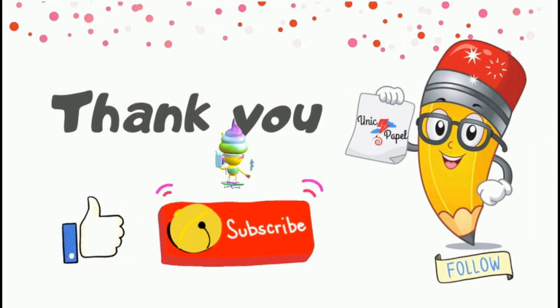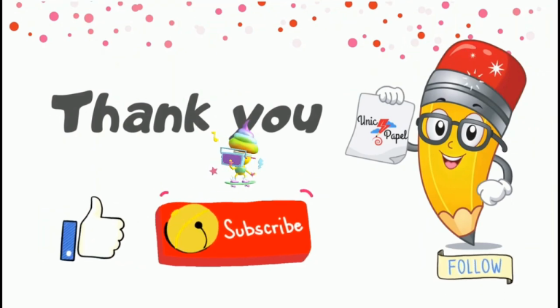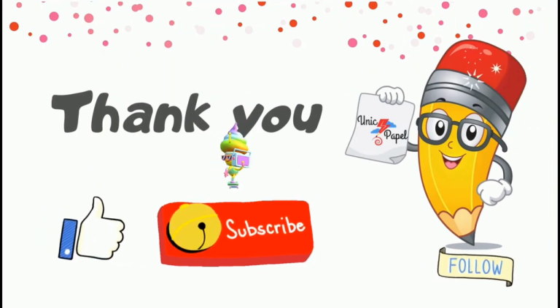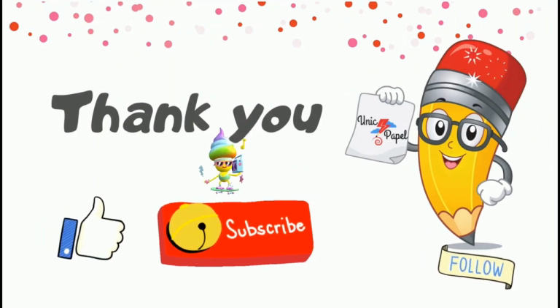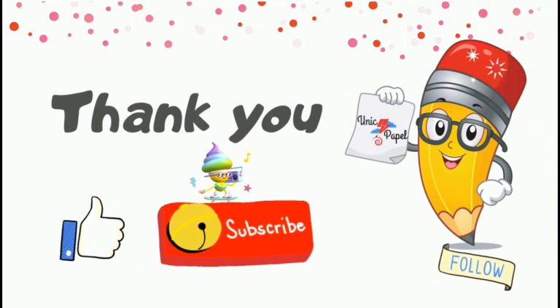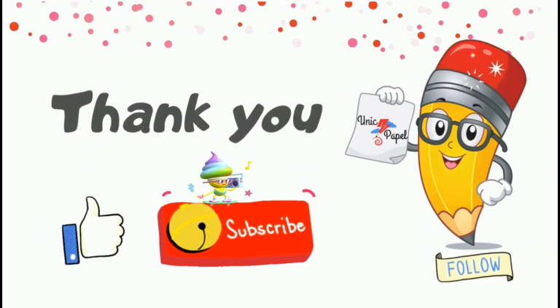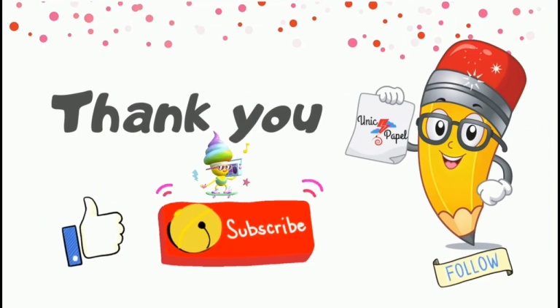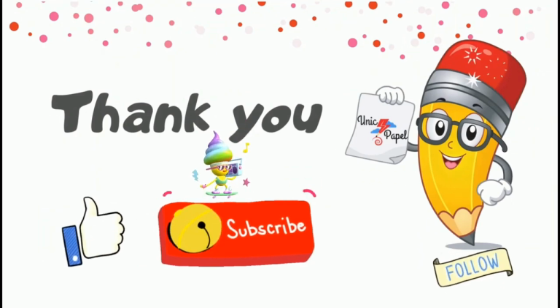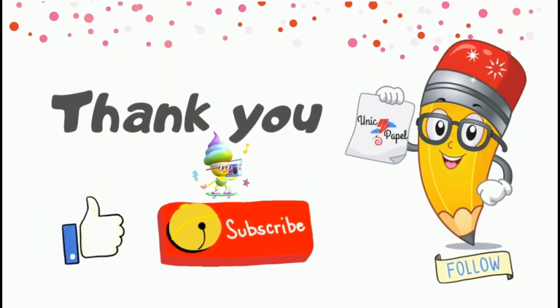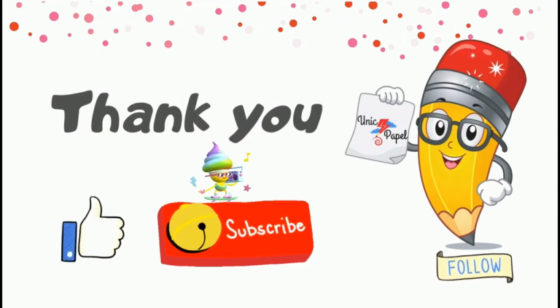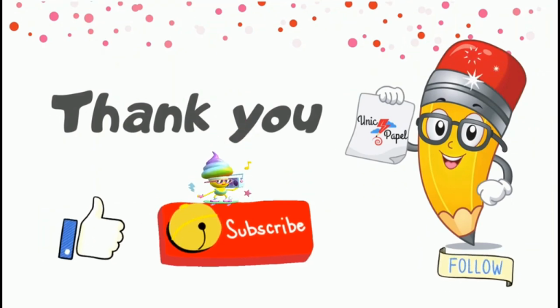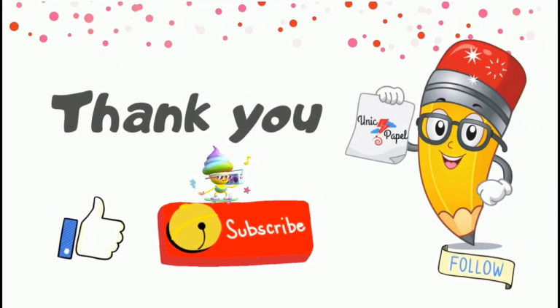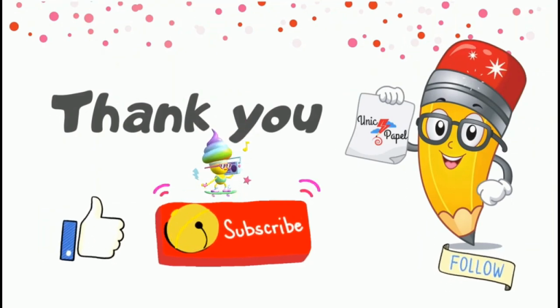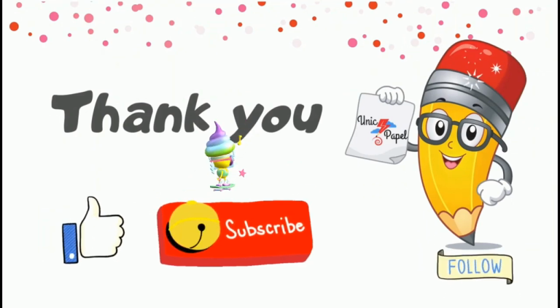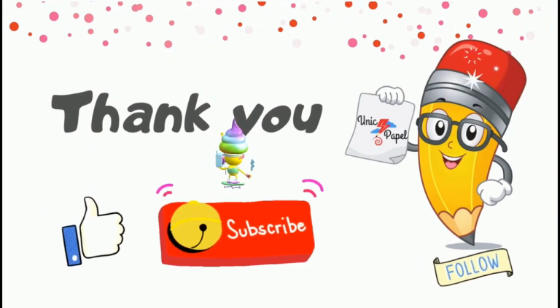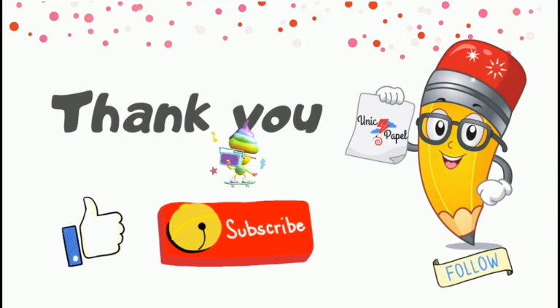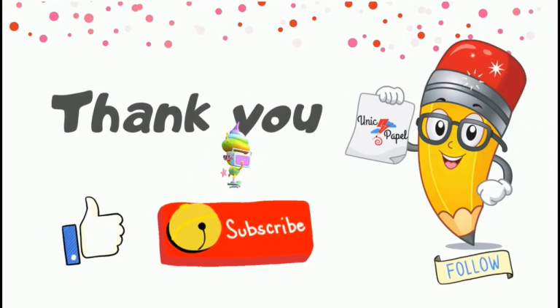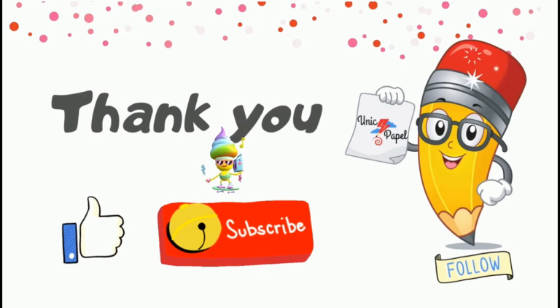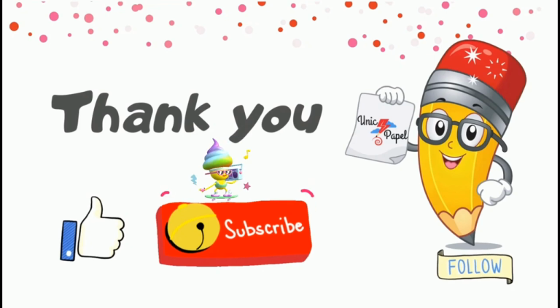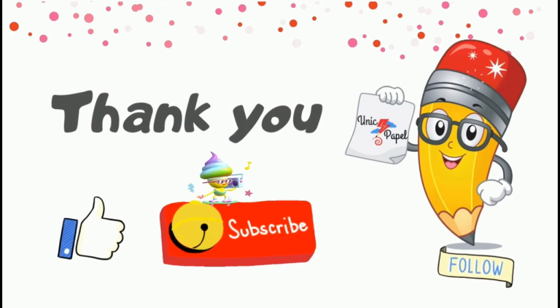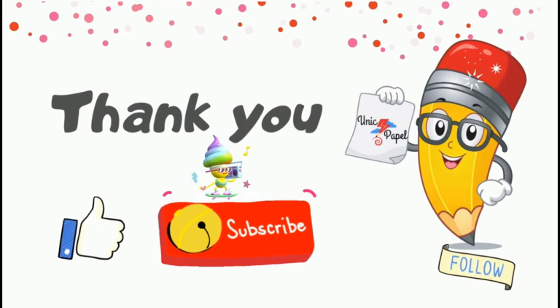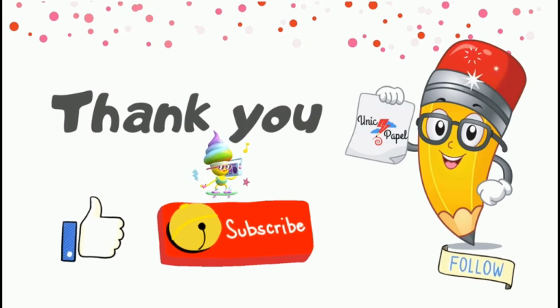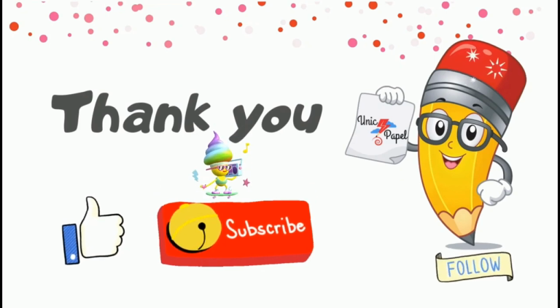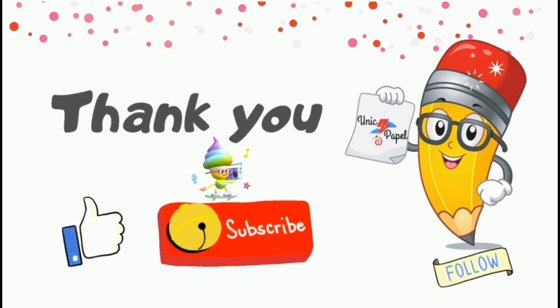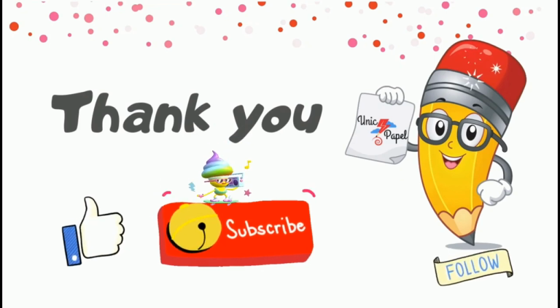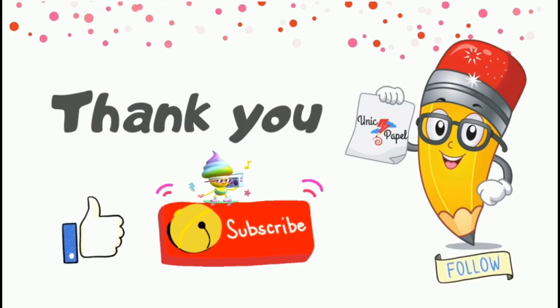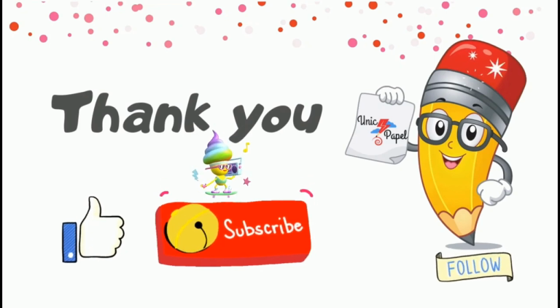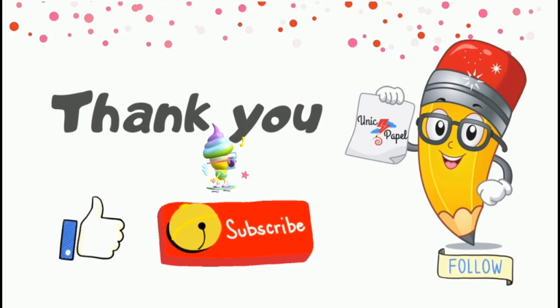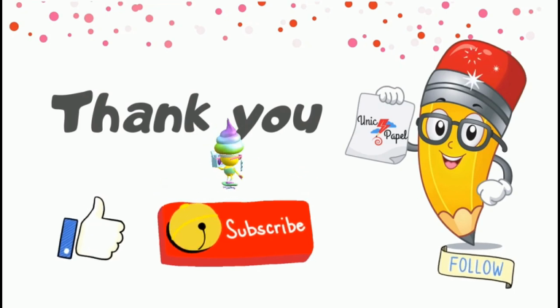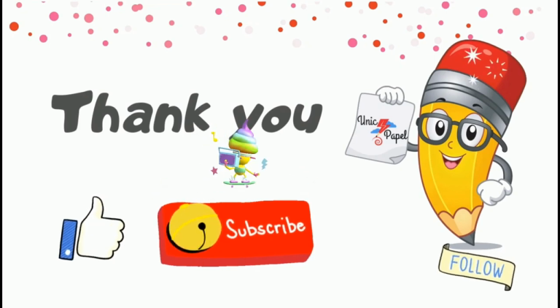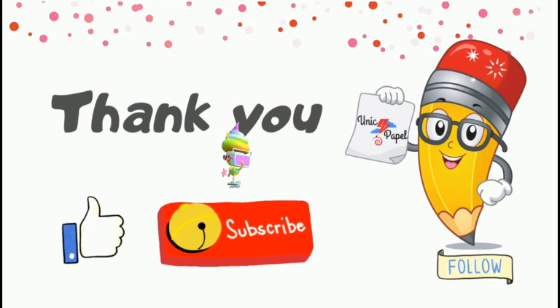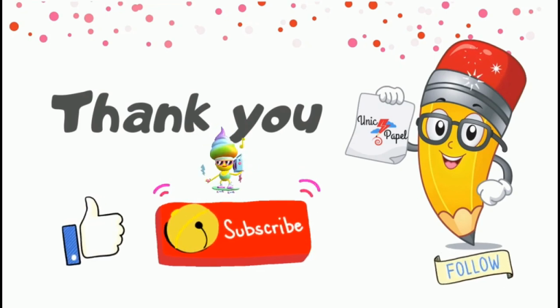Thank you for watching Unique People. Be sure to subscribe and like our videos.